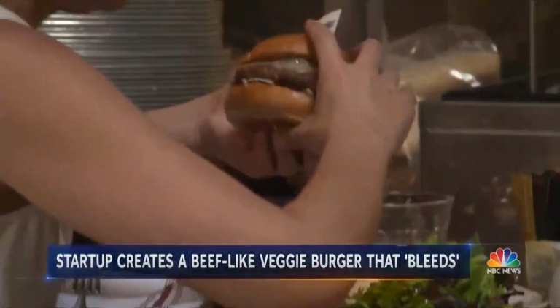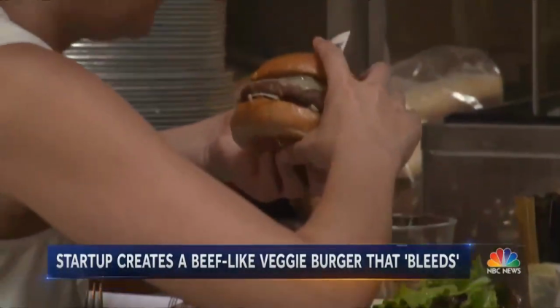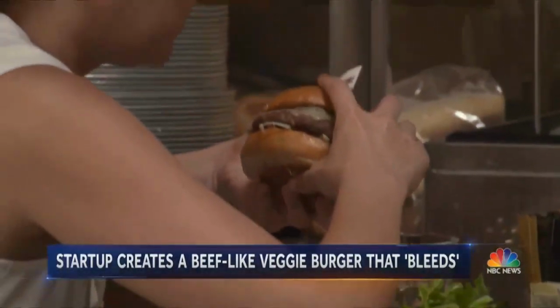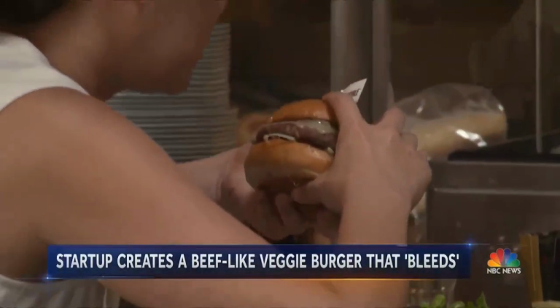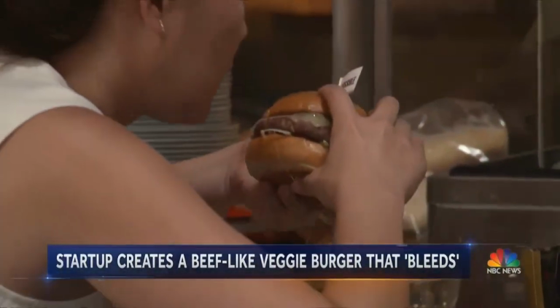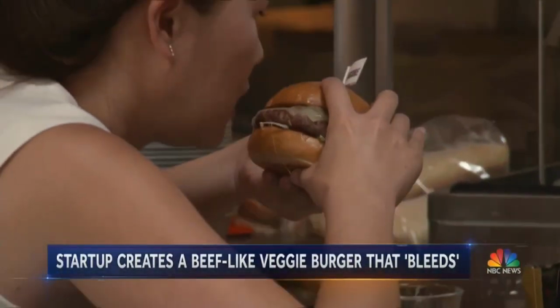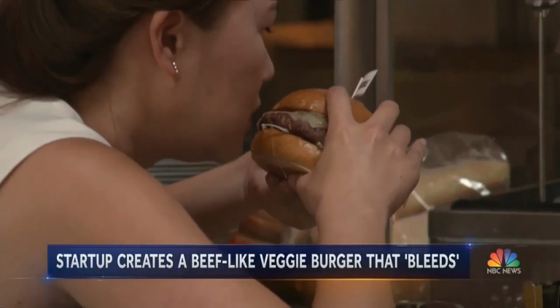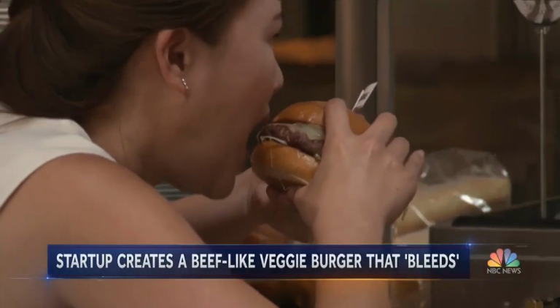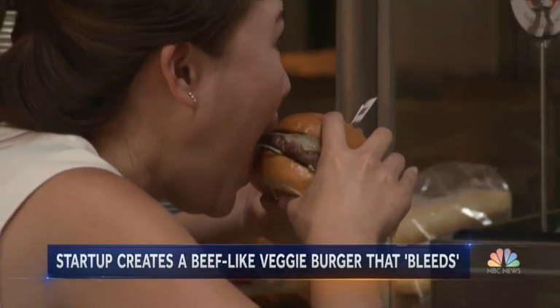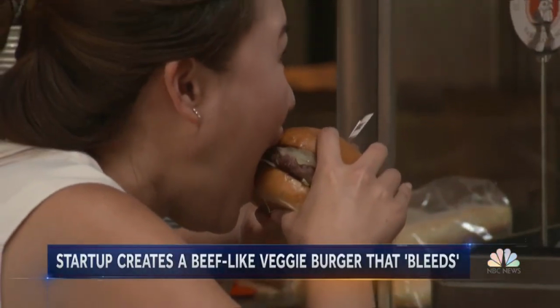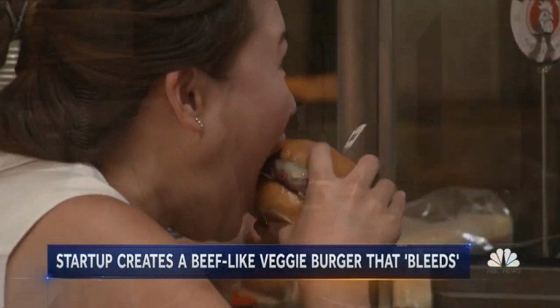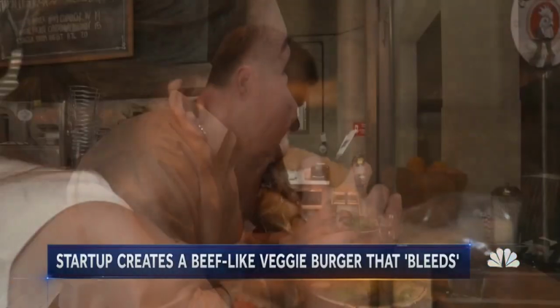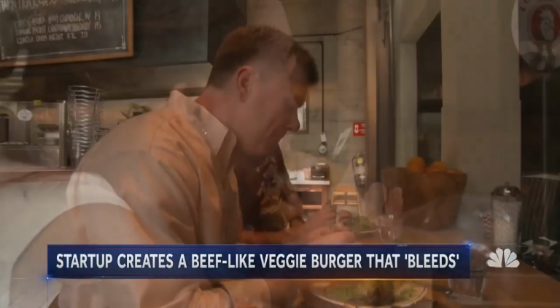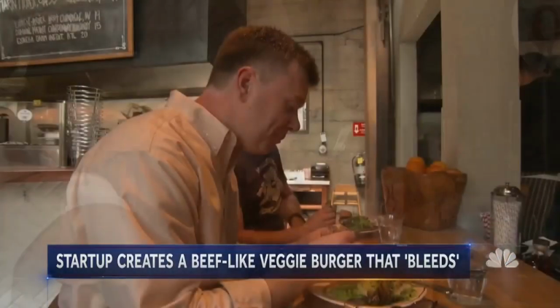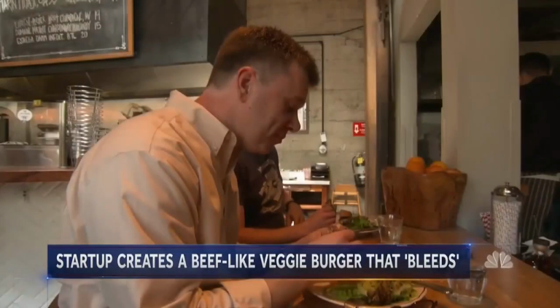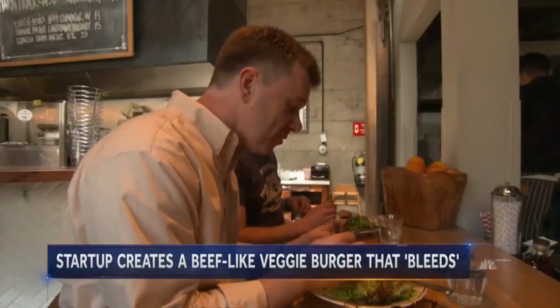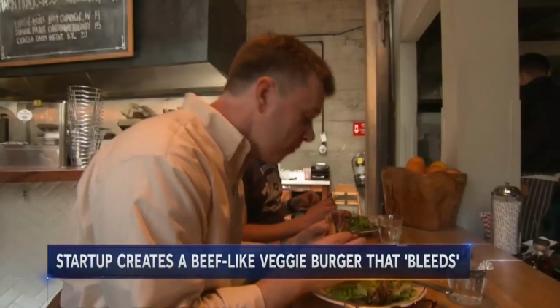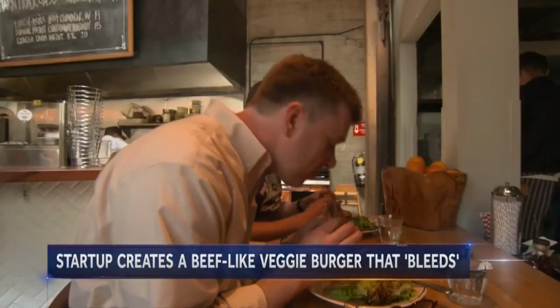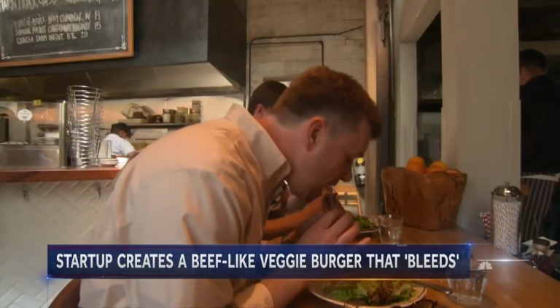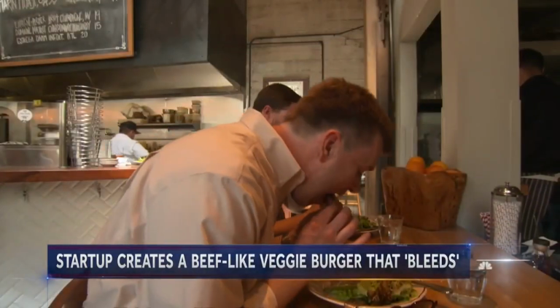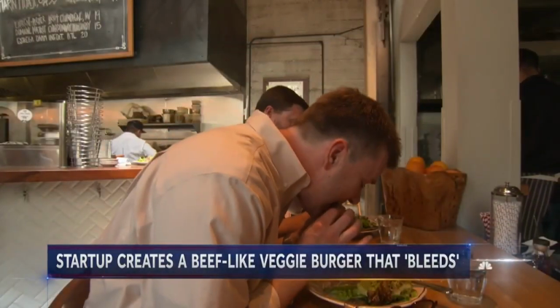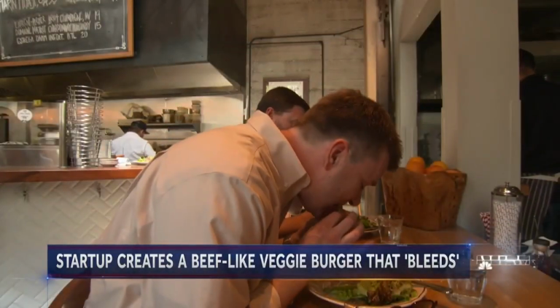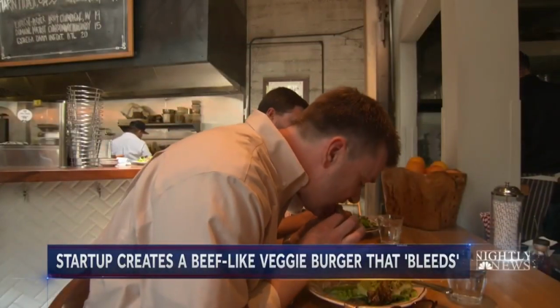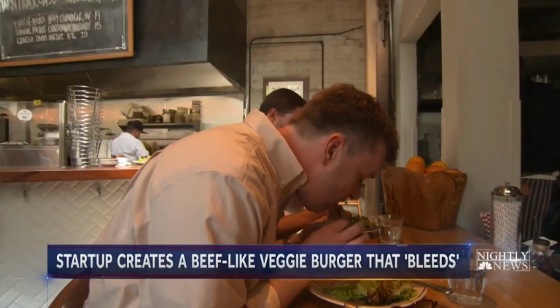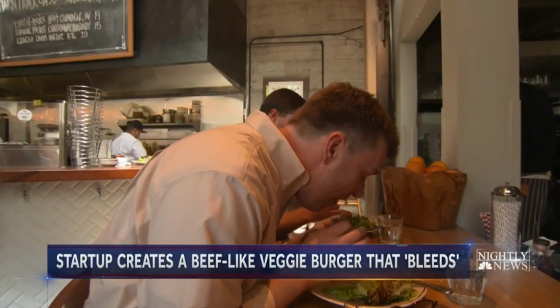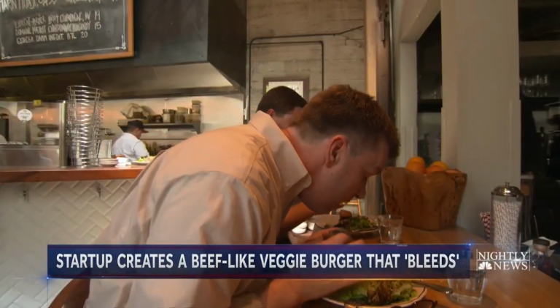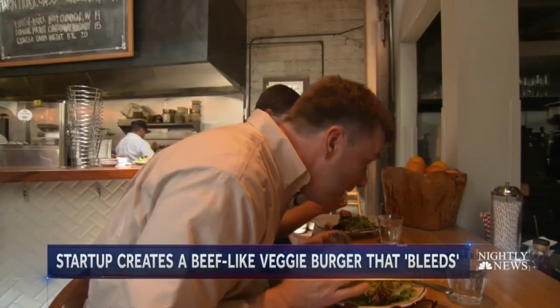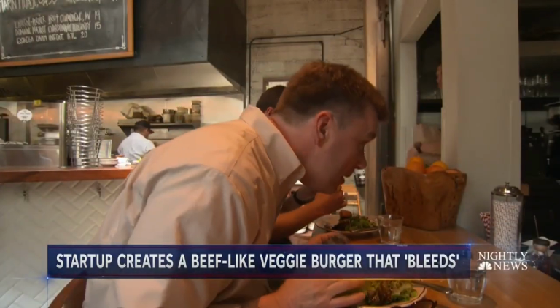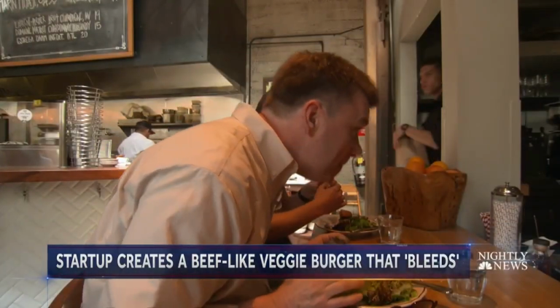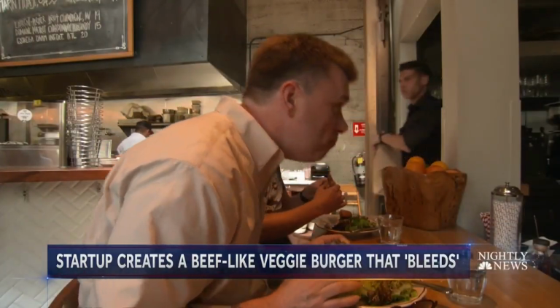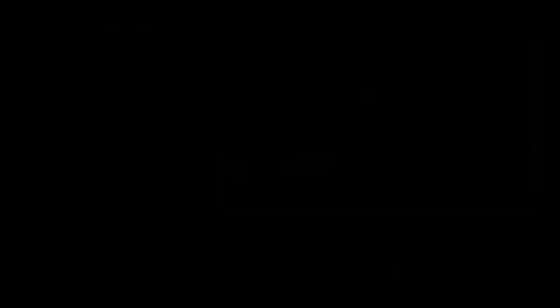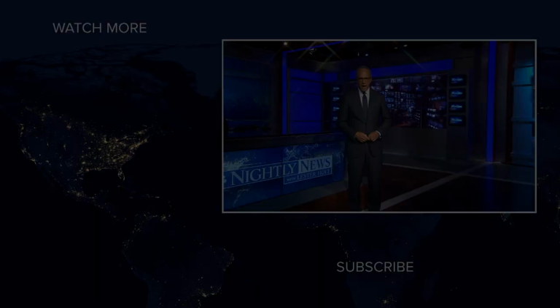Disrupting the cow for the future of food. Joe Linkent, NBC News, San Francisco.